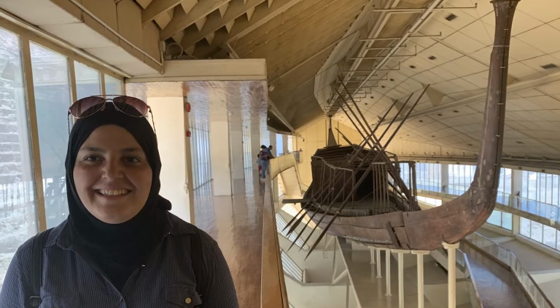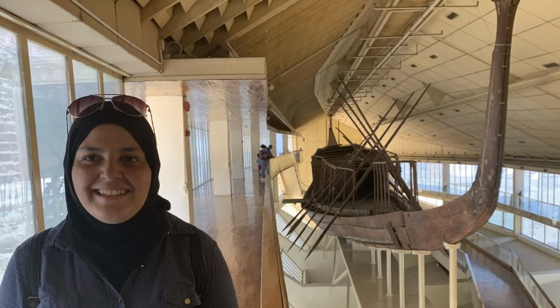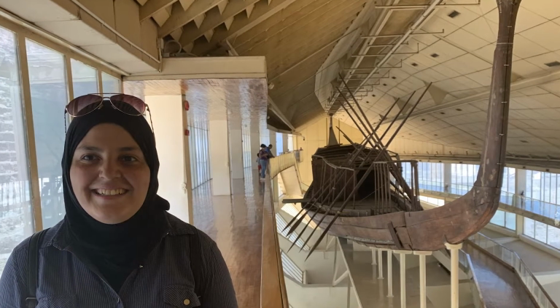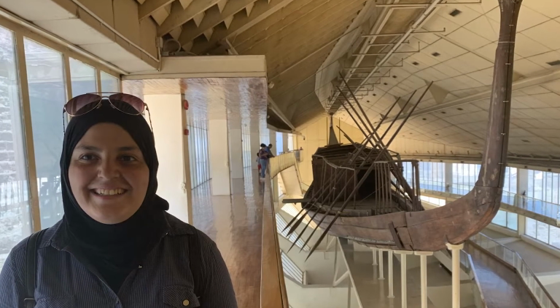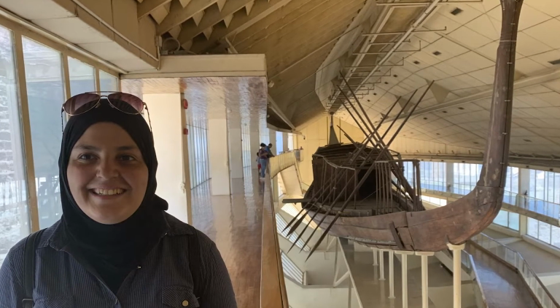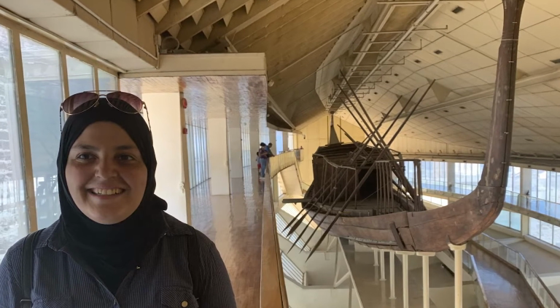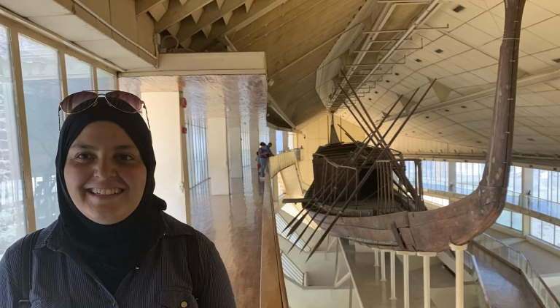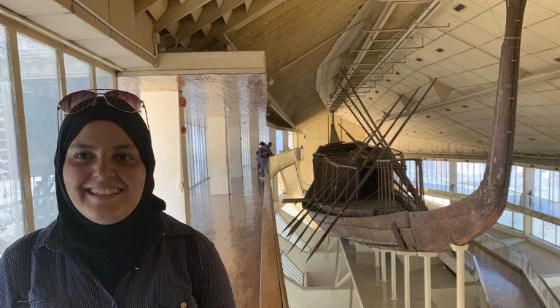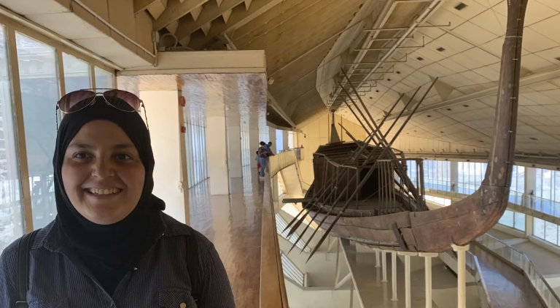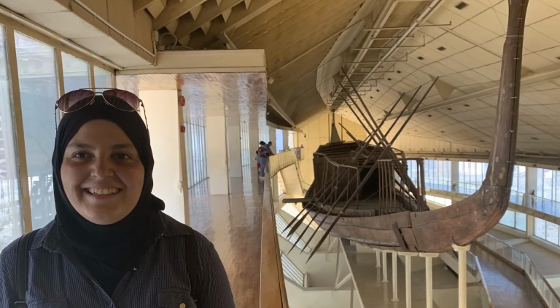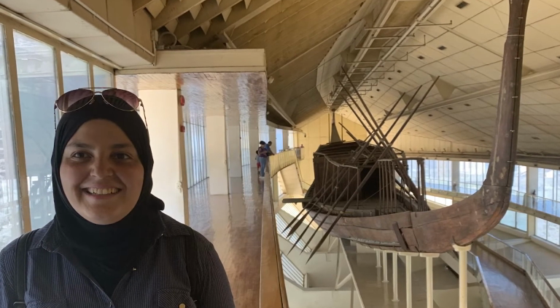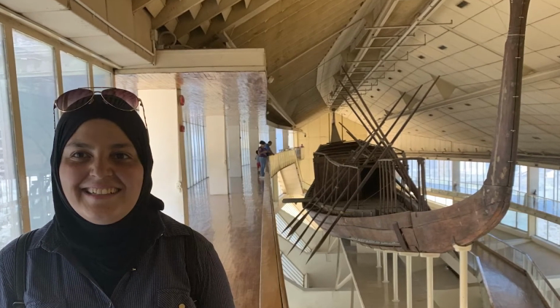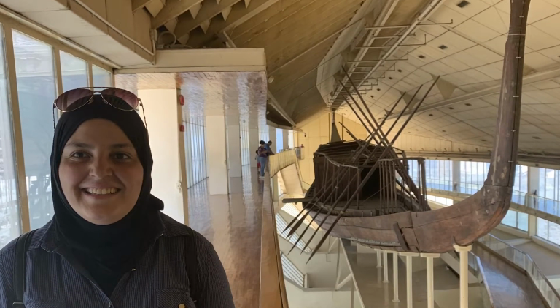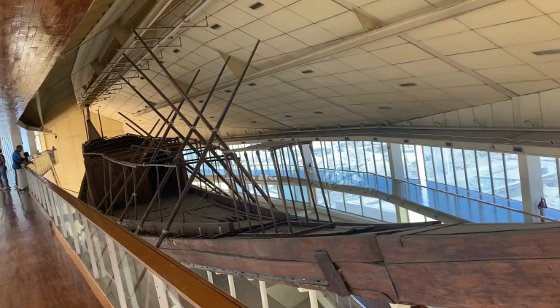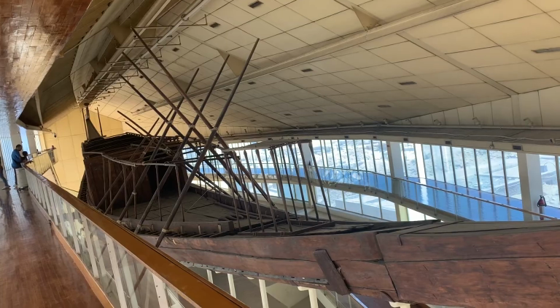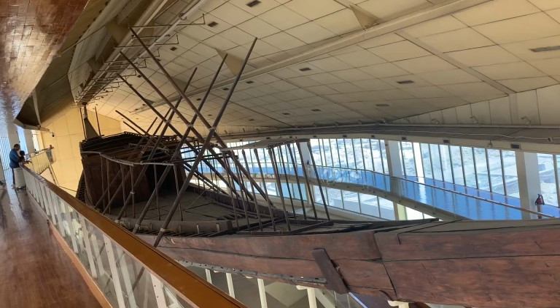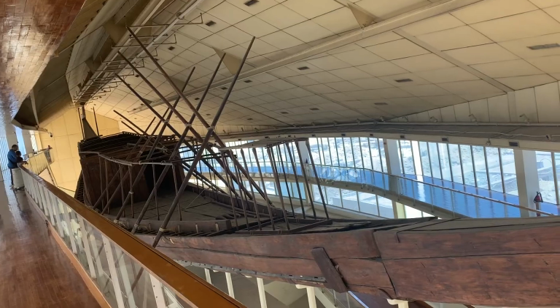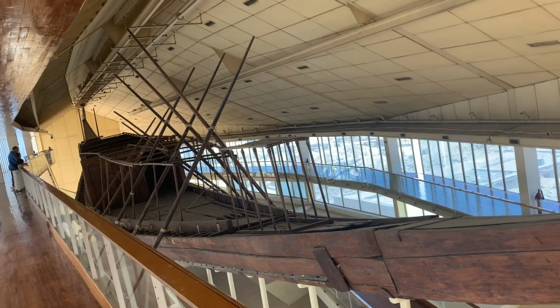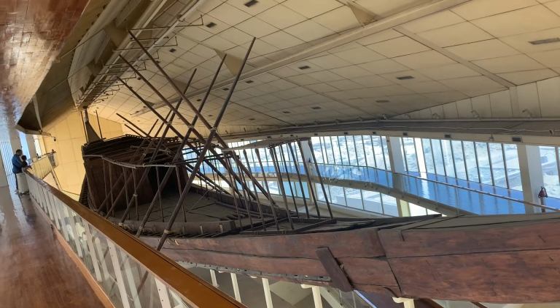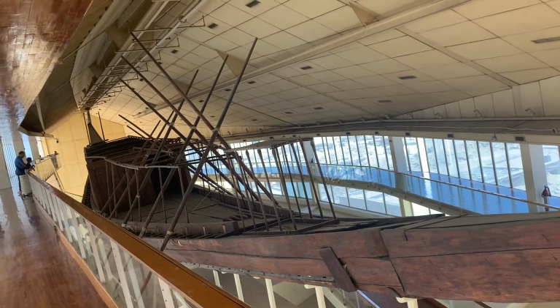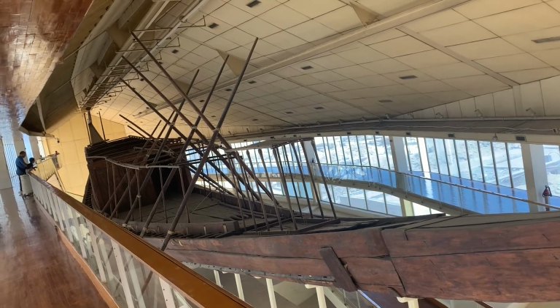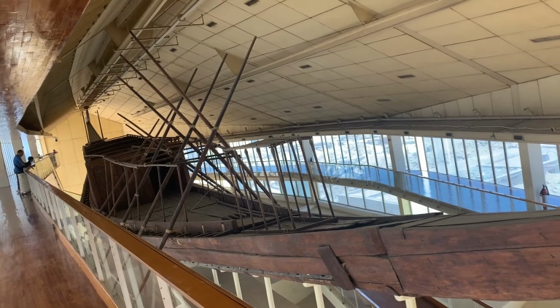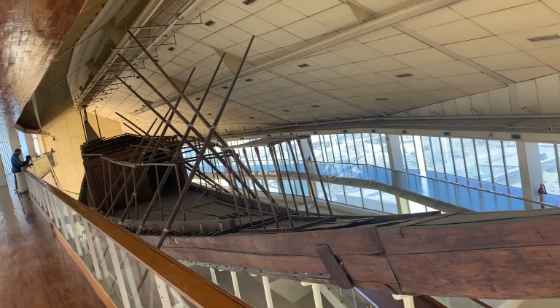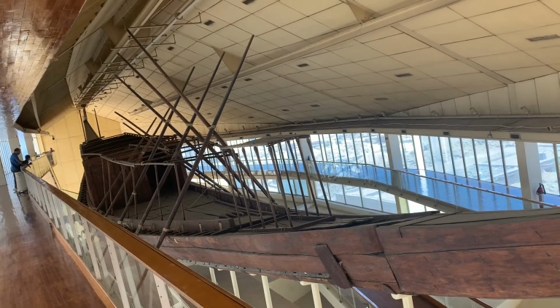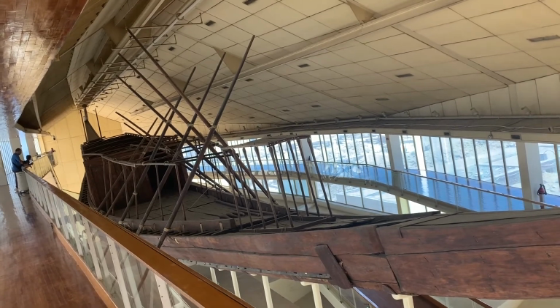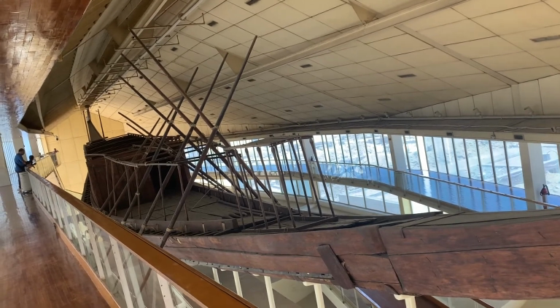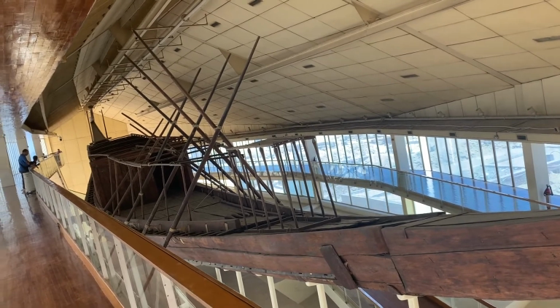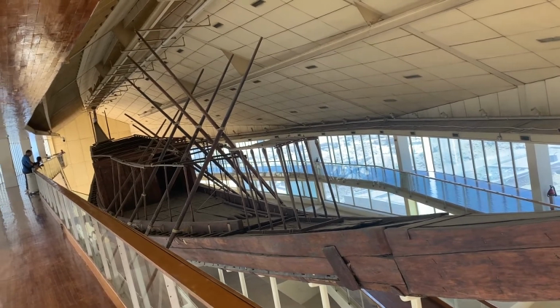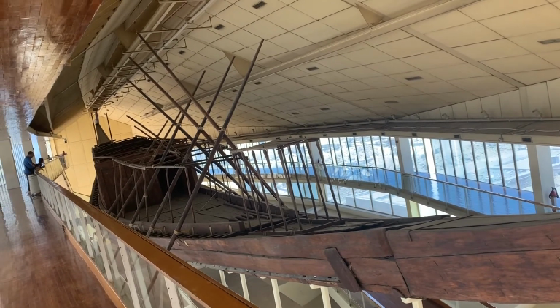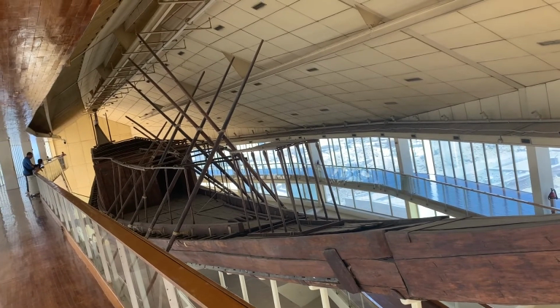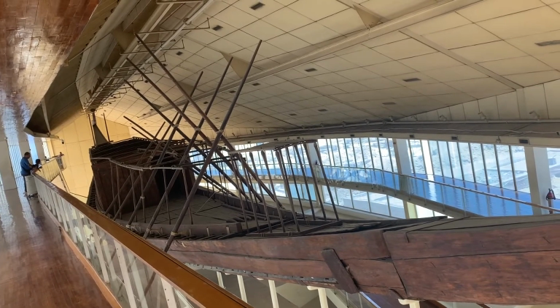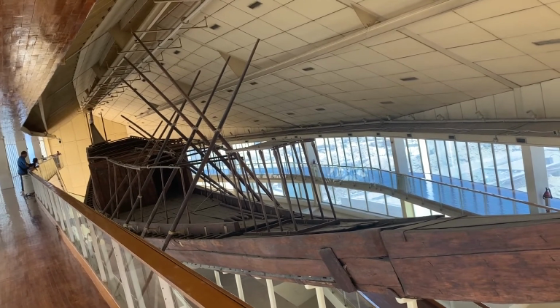This ship is 4,500 years old. Think about that. Where else will you find a ship this old? This is amazing.